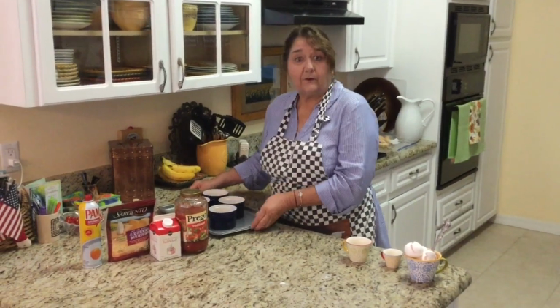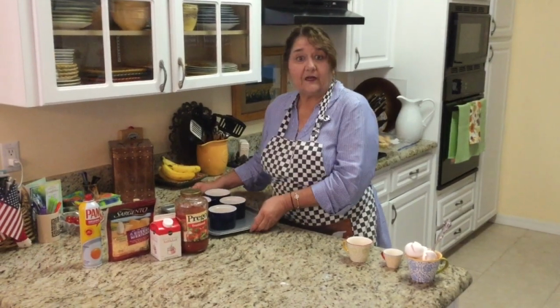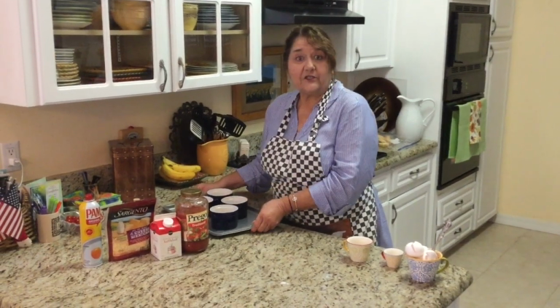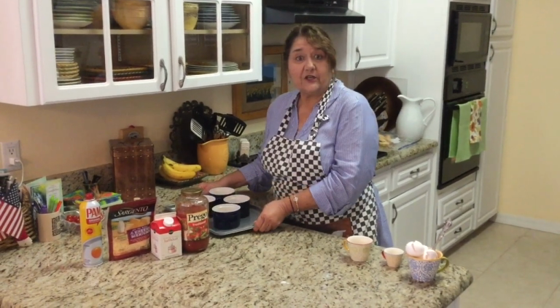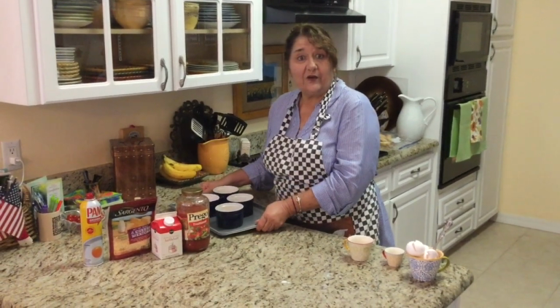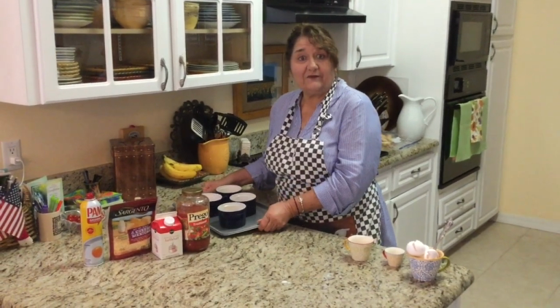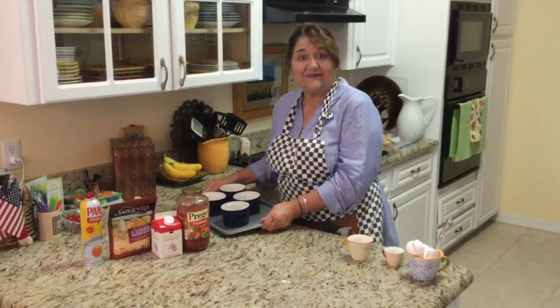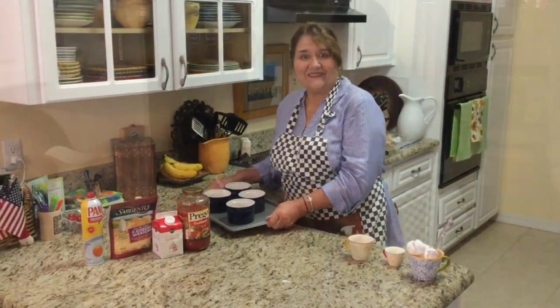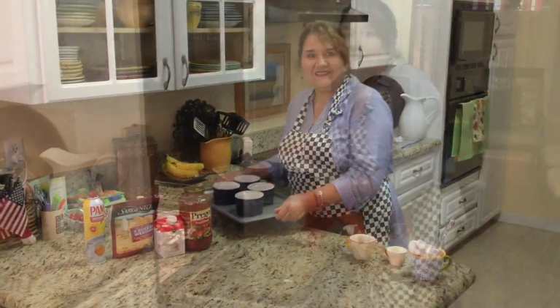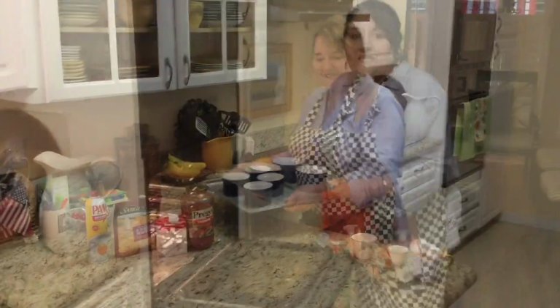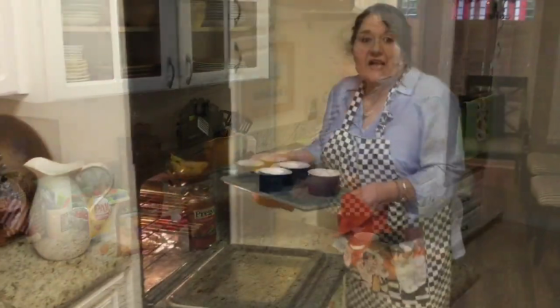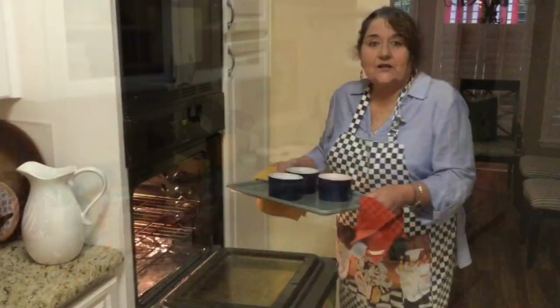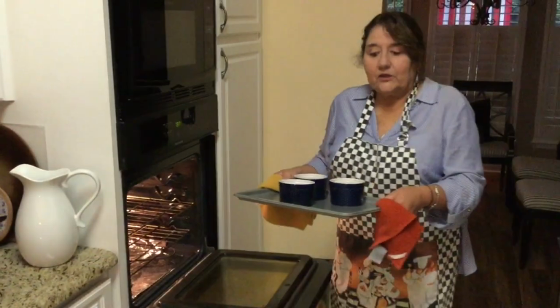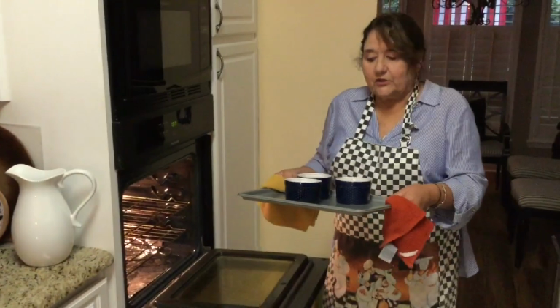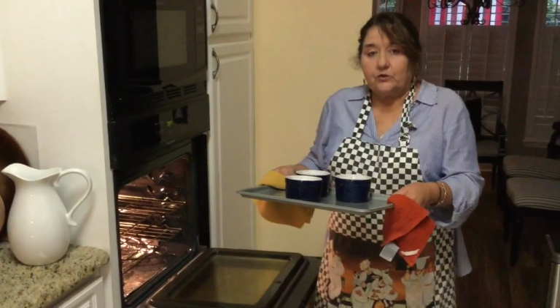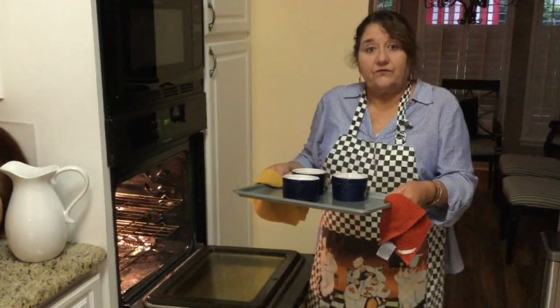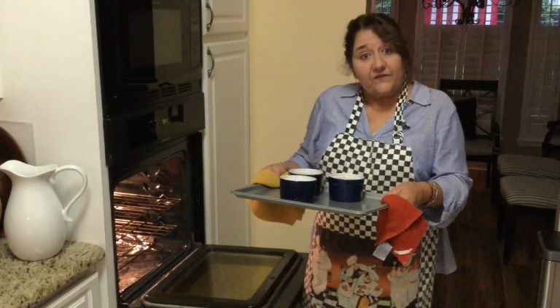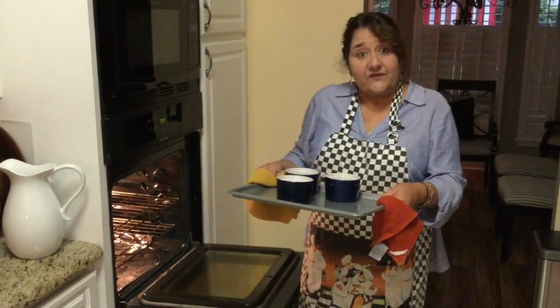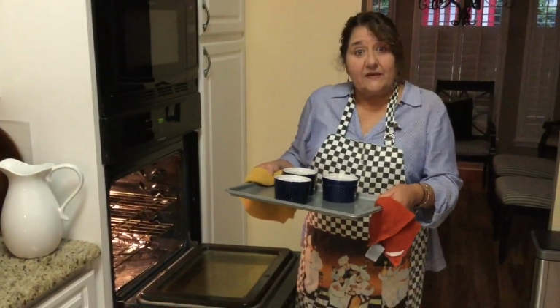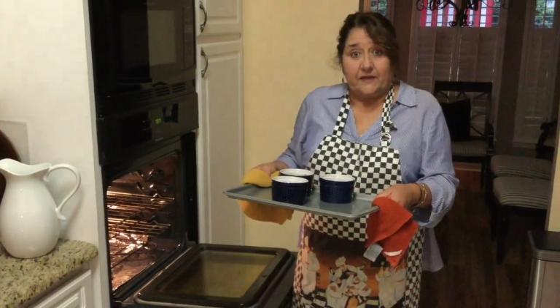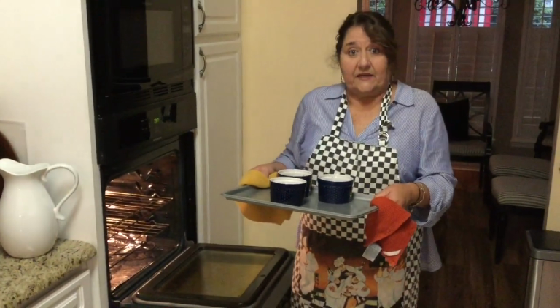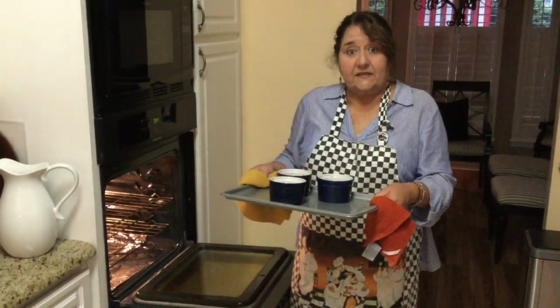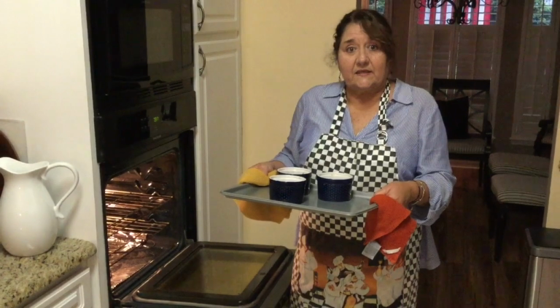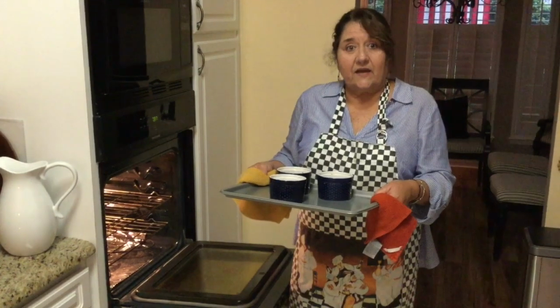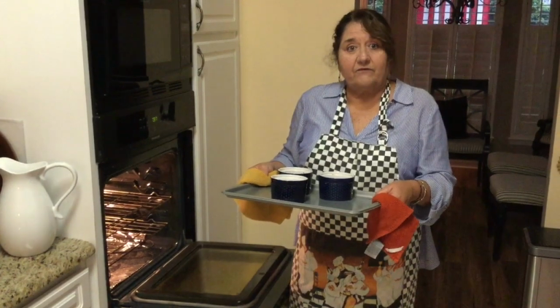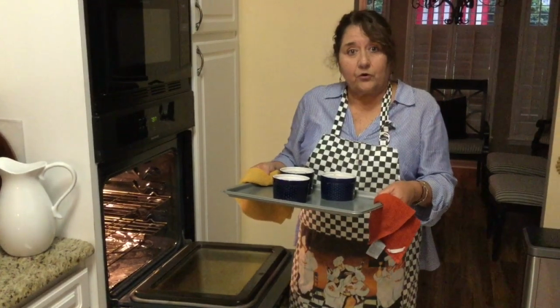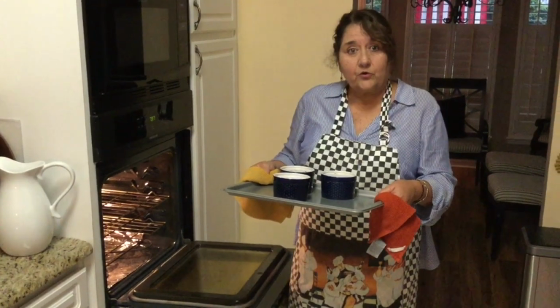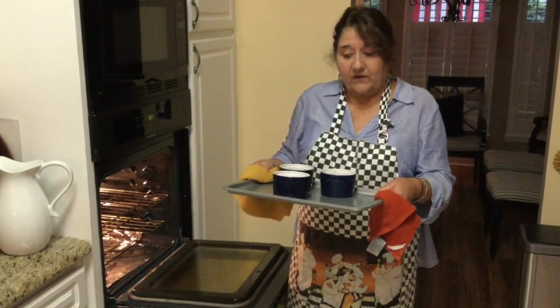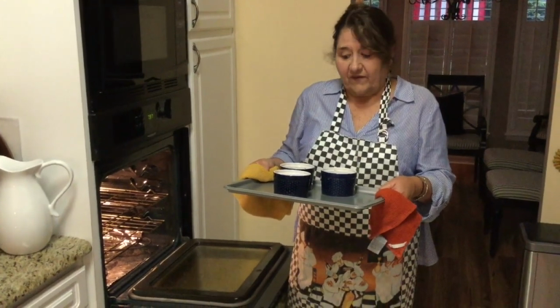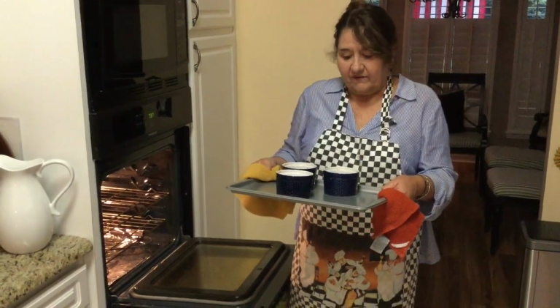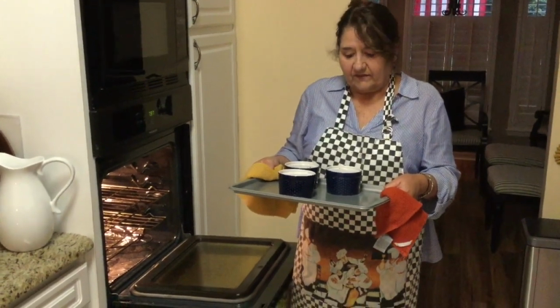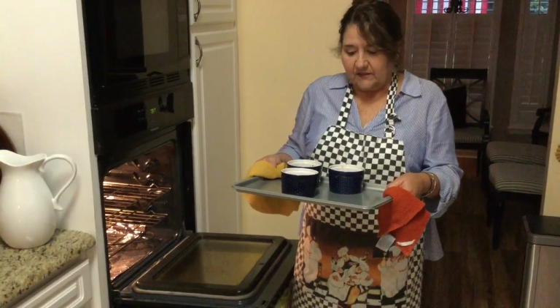We'll let you know. These actually took 15 minutes at a 425 oven.